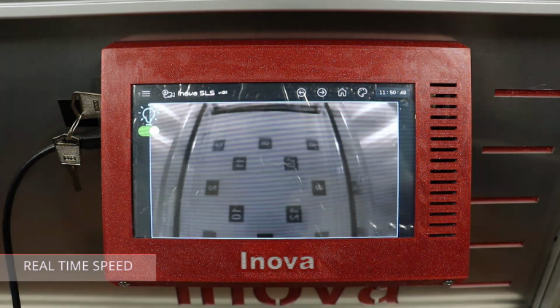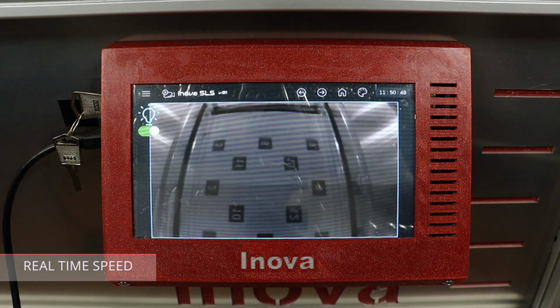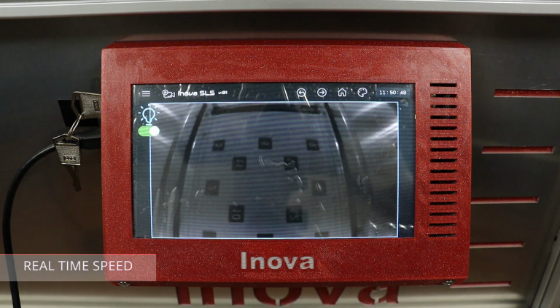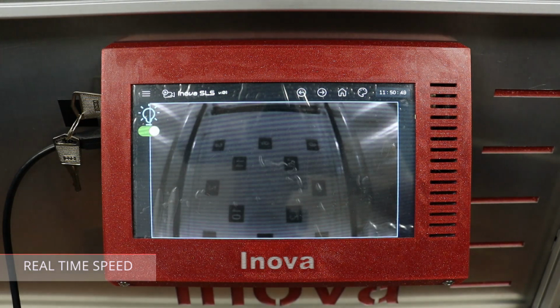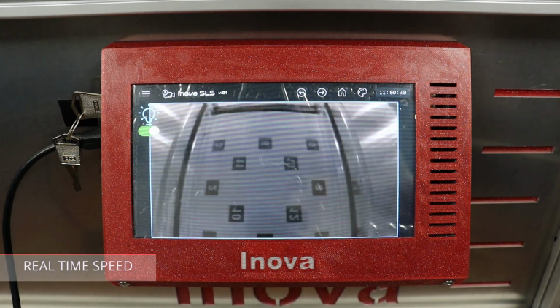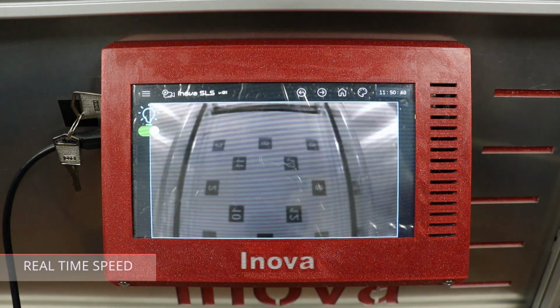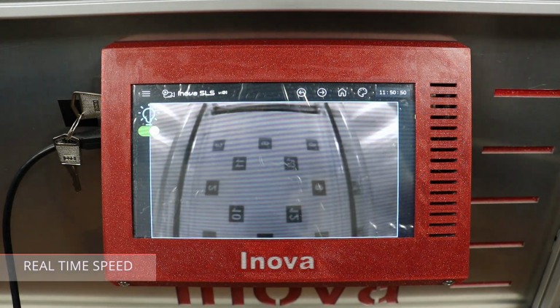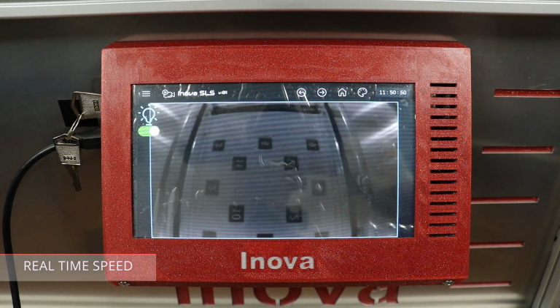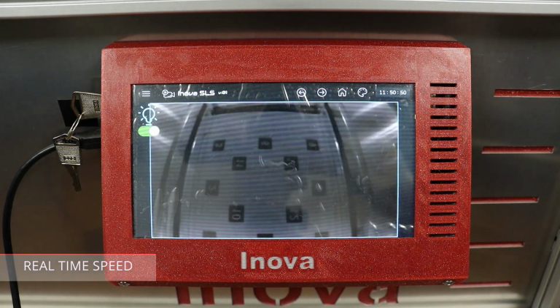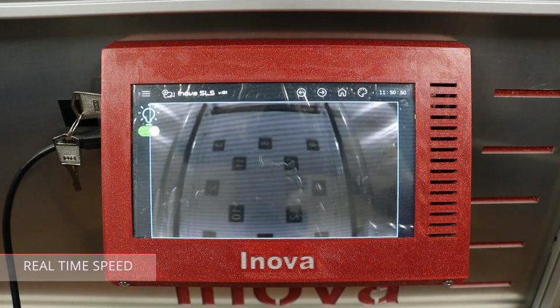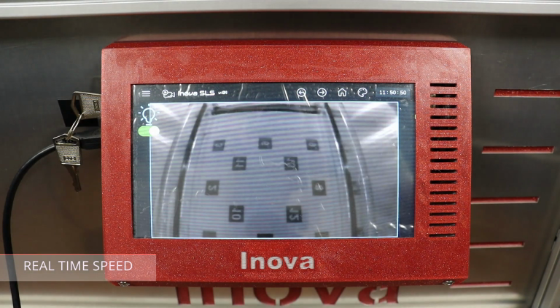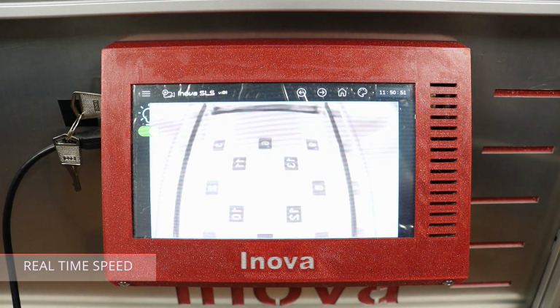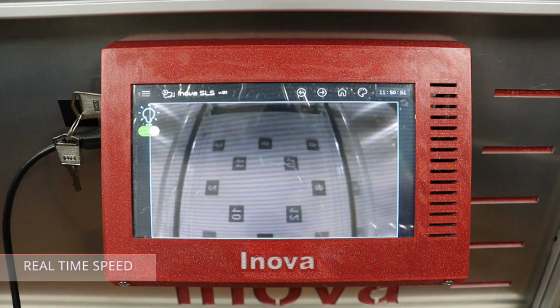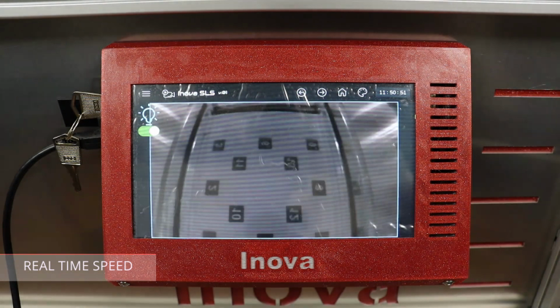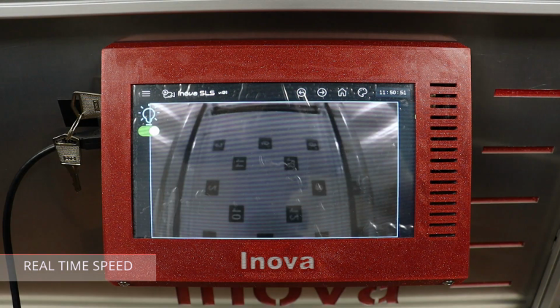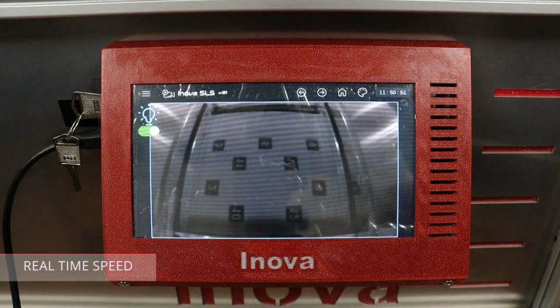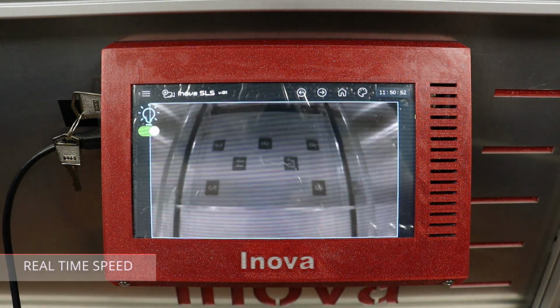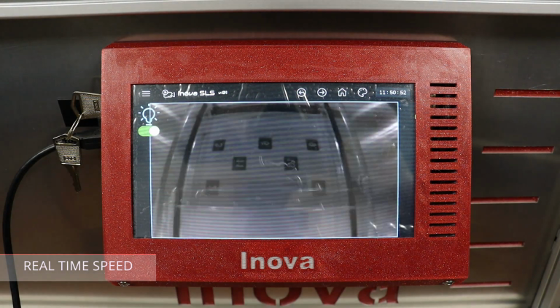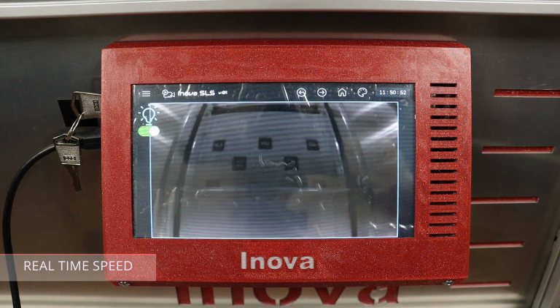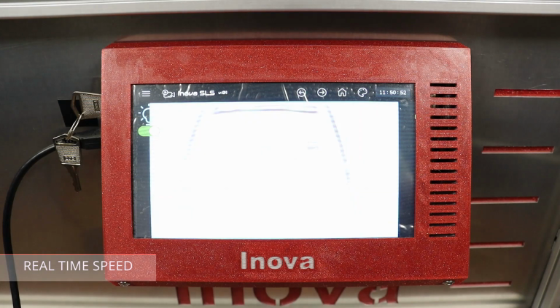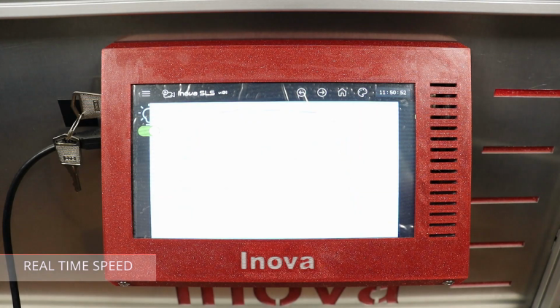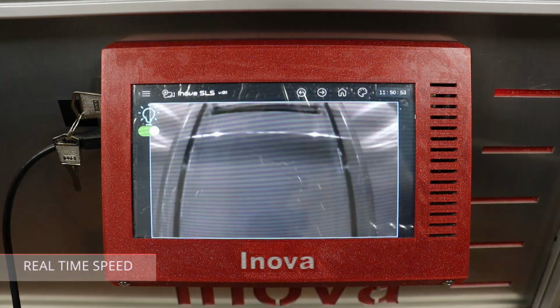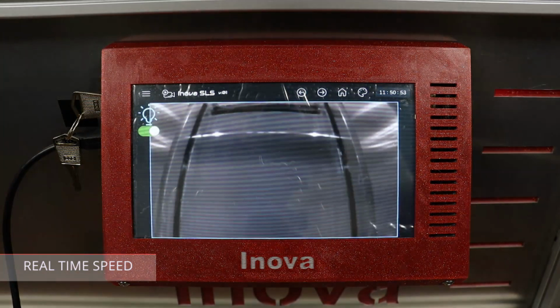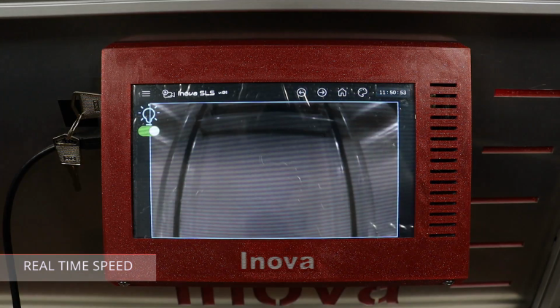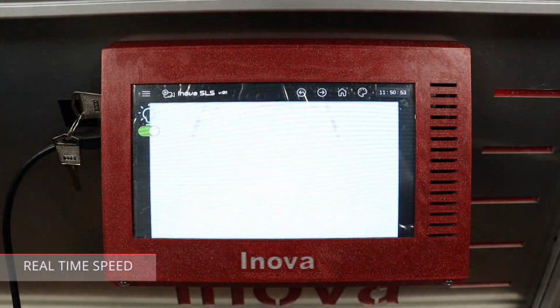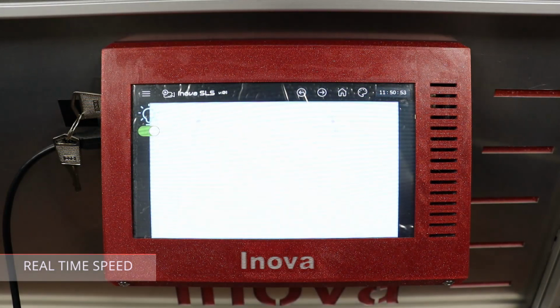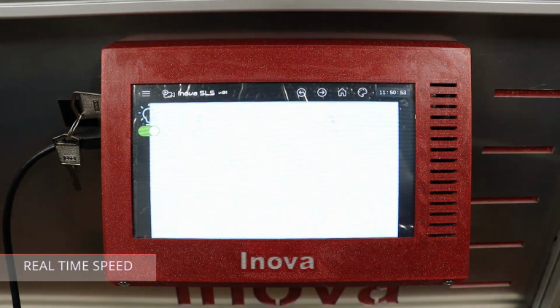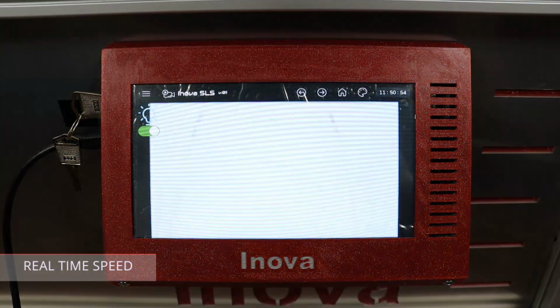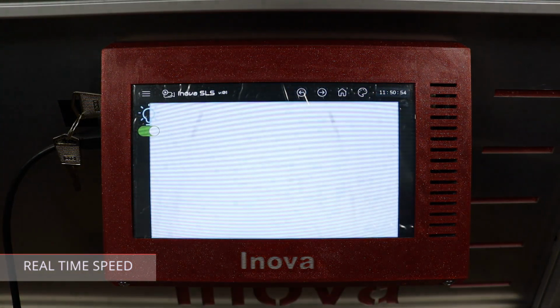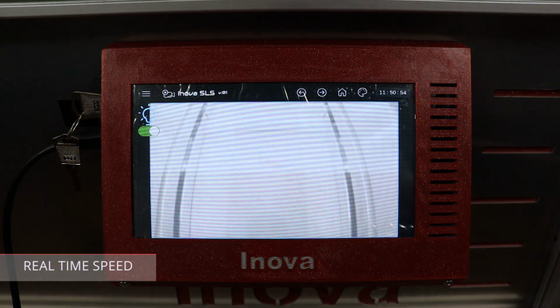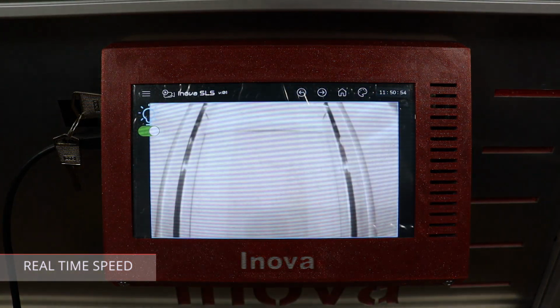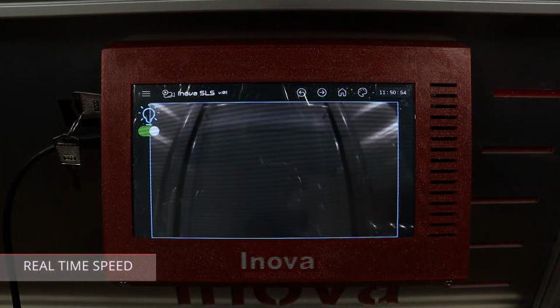This was the real-time capture of how long it takes to sinter one layer of this test print.